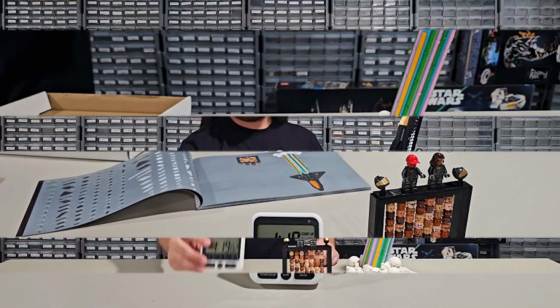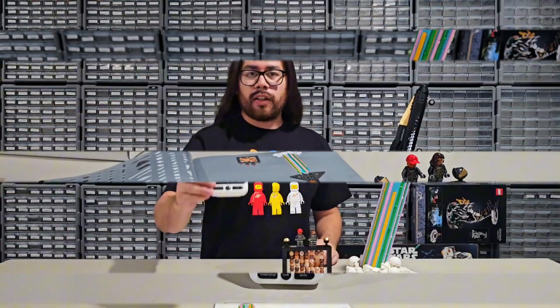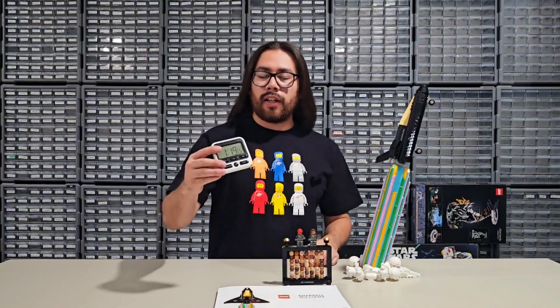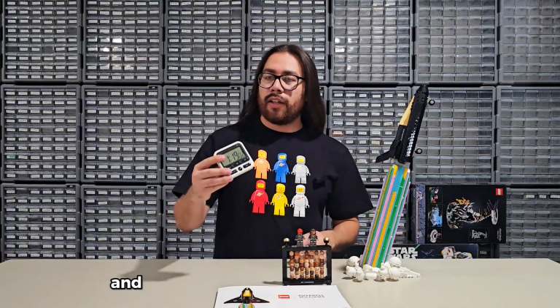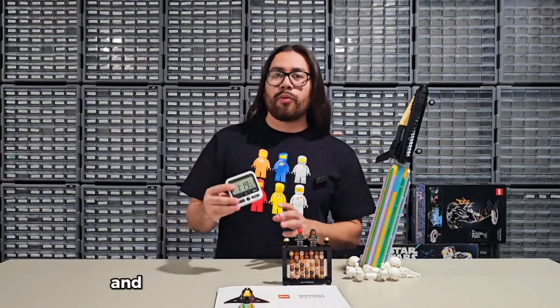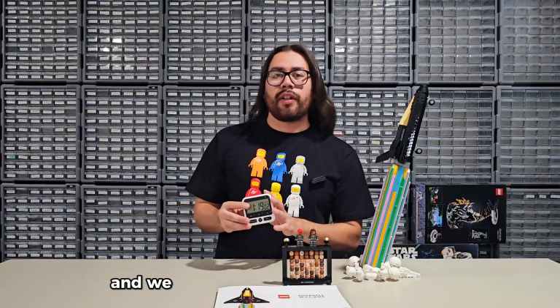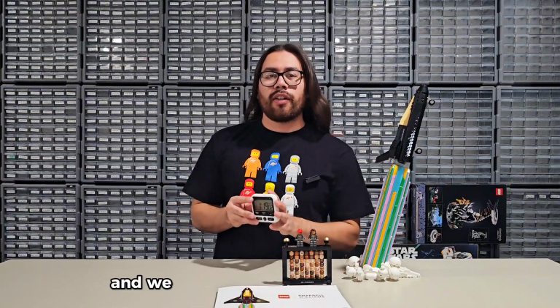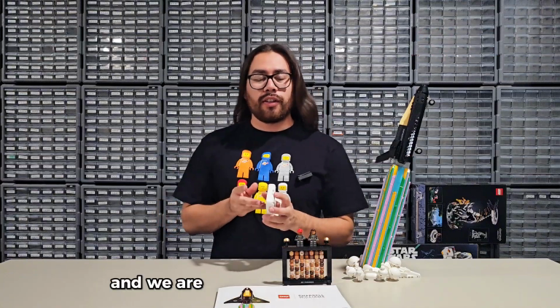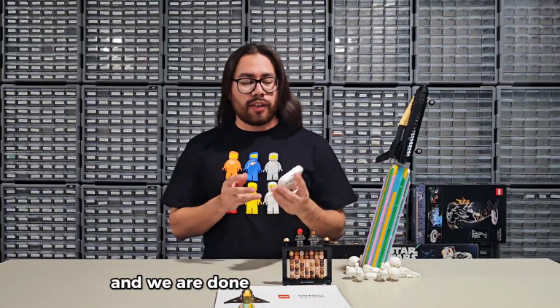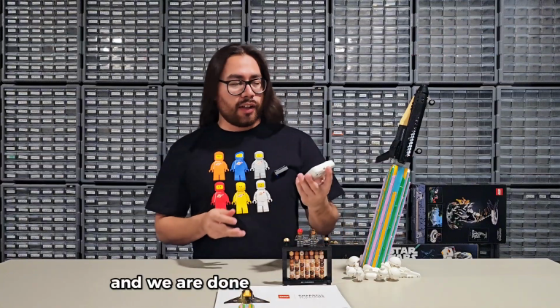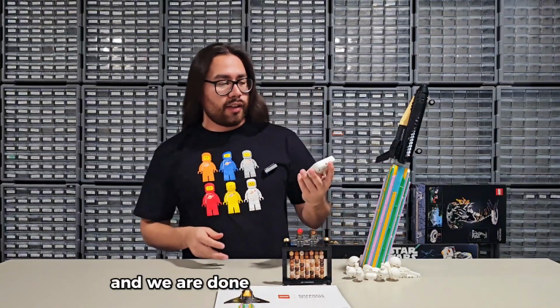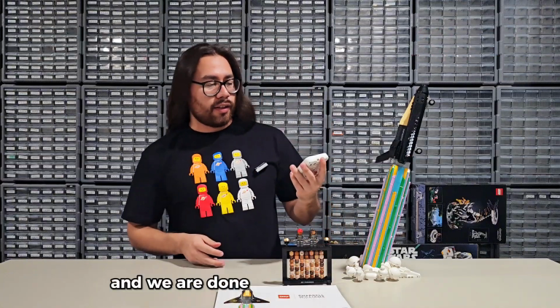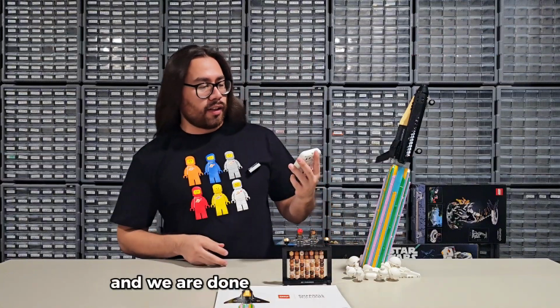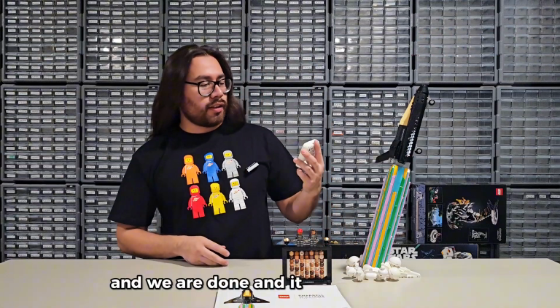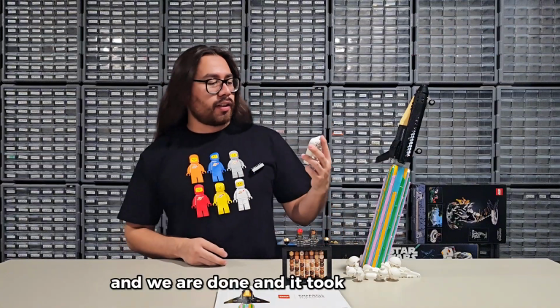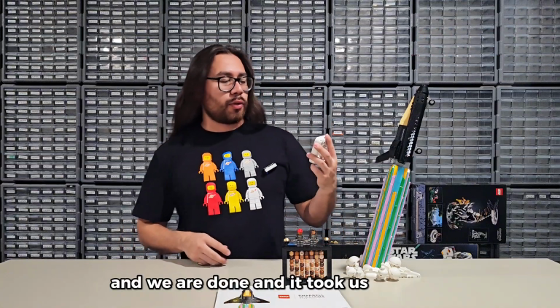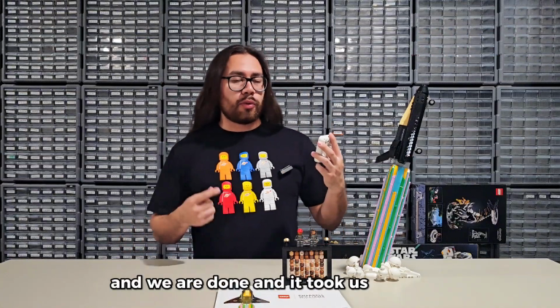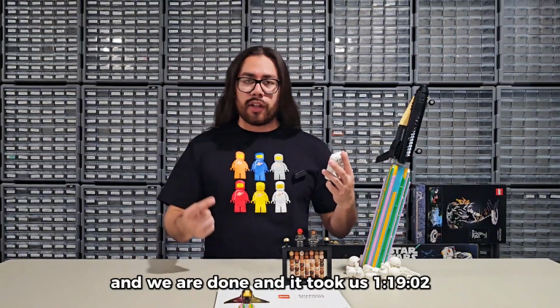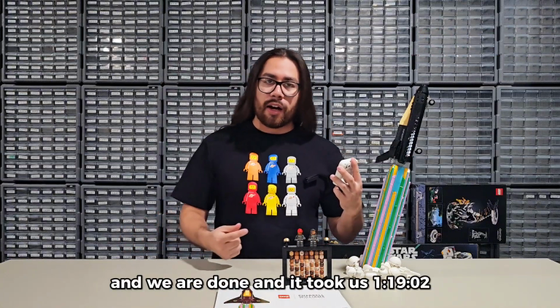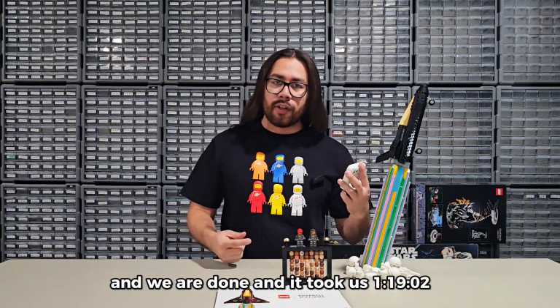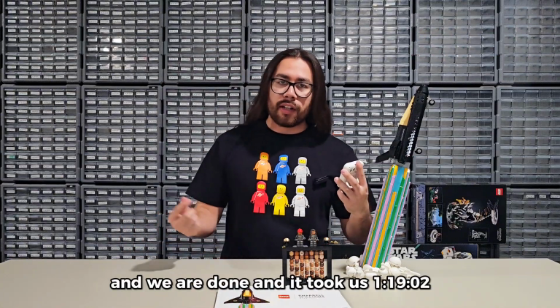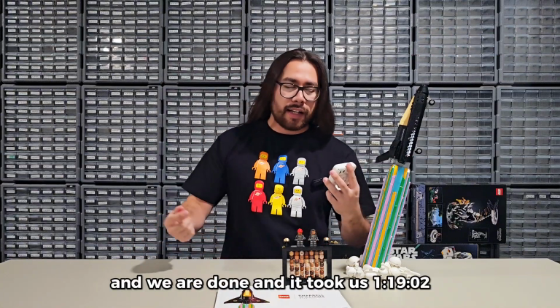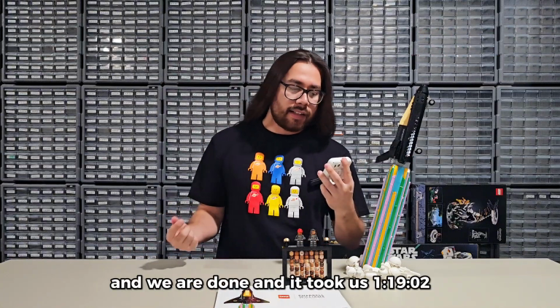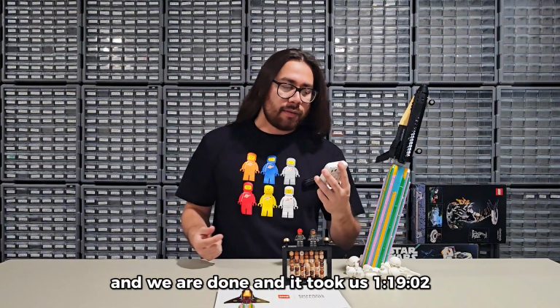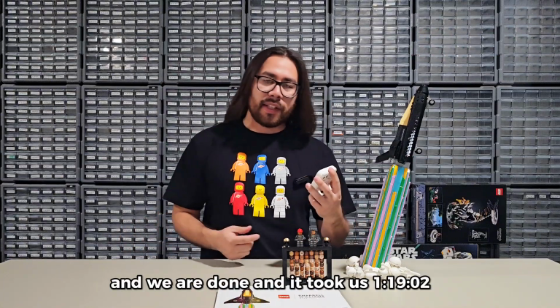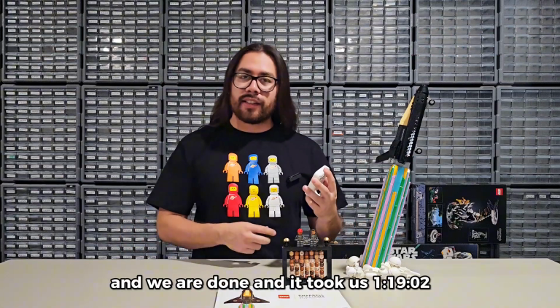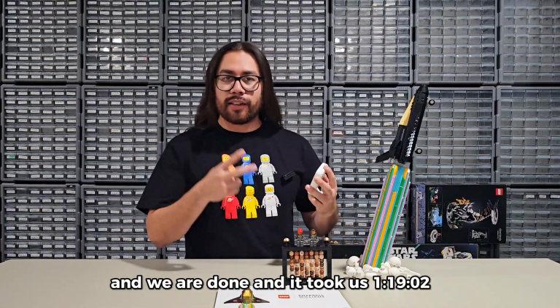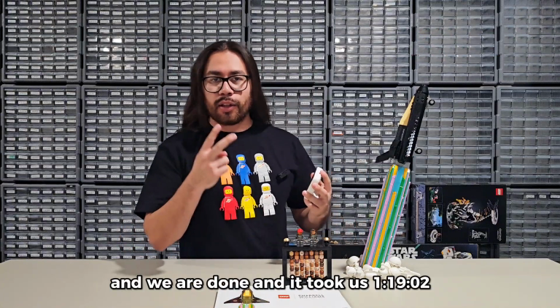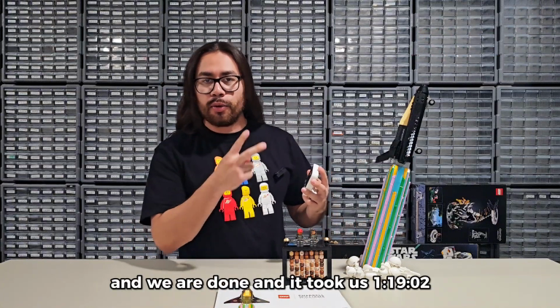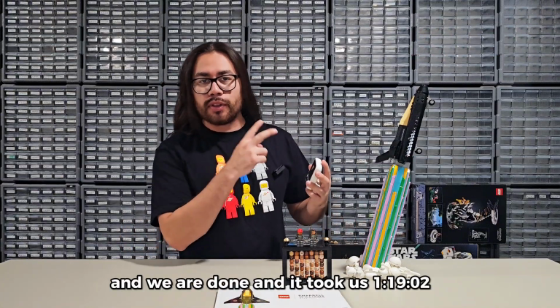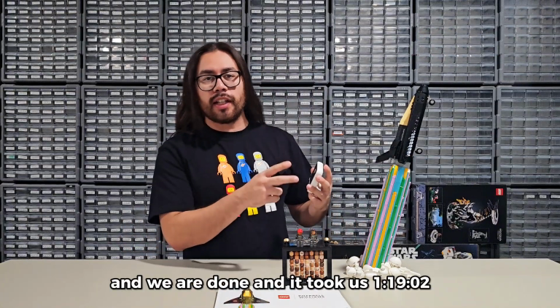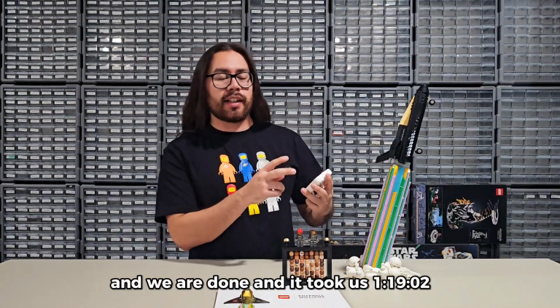And we are done. It took us one hour, 19 minutes, and two seconds.